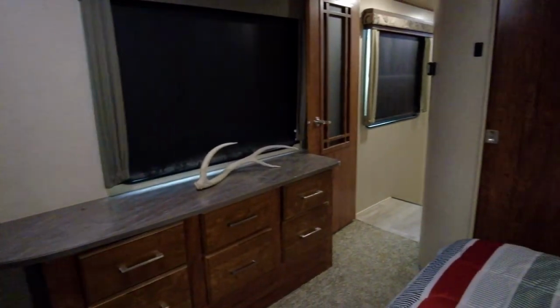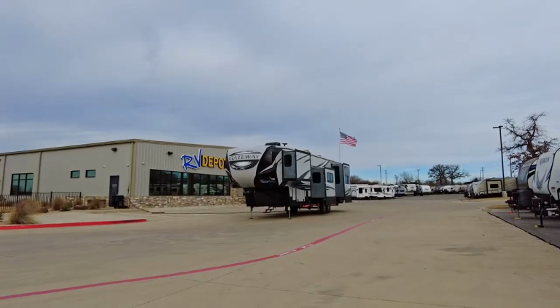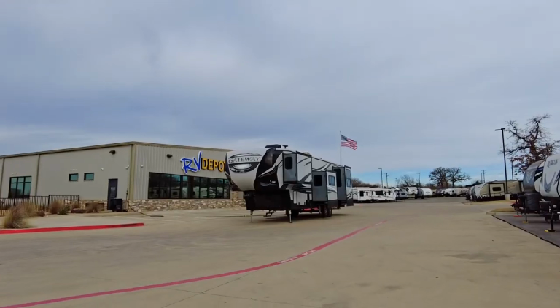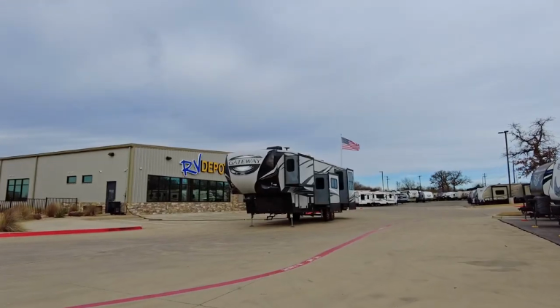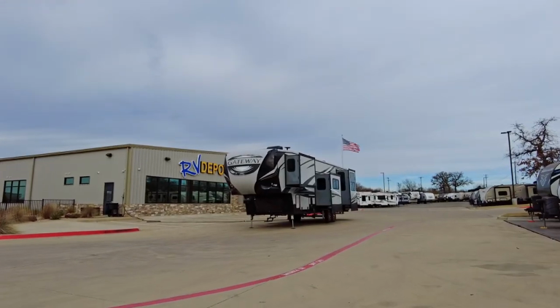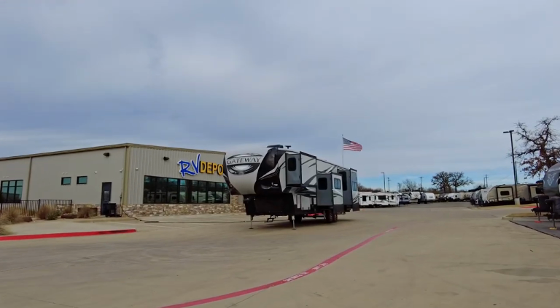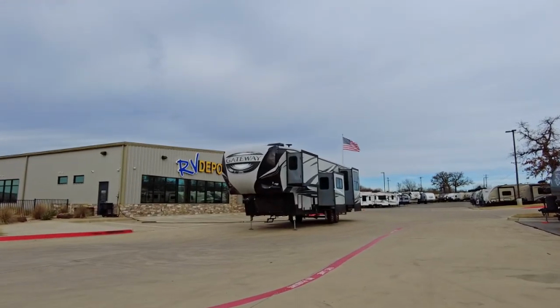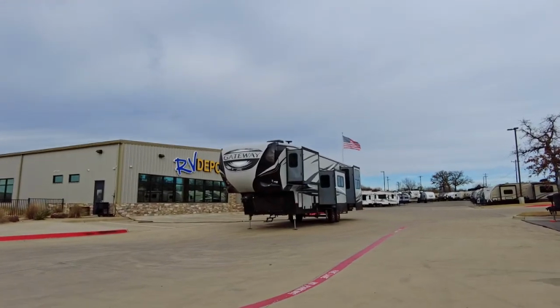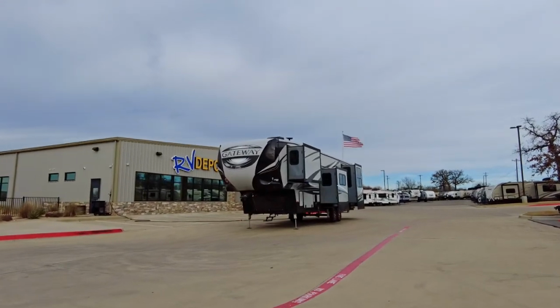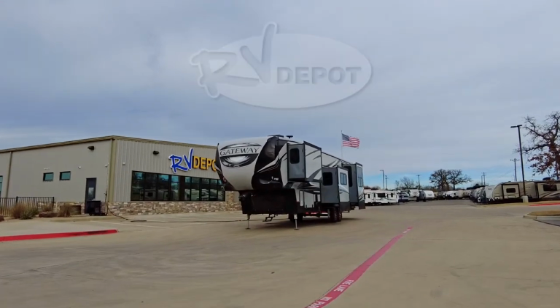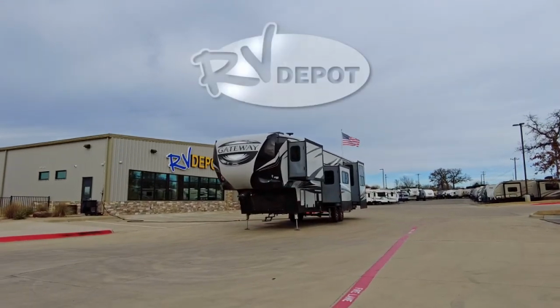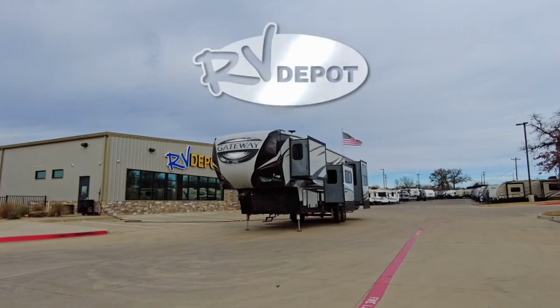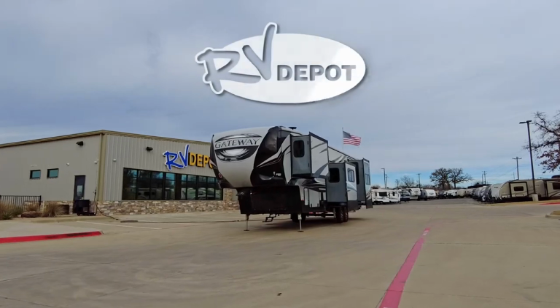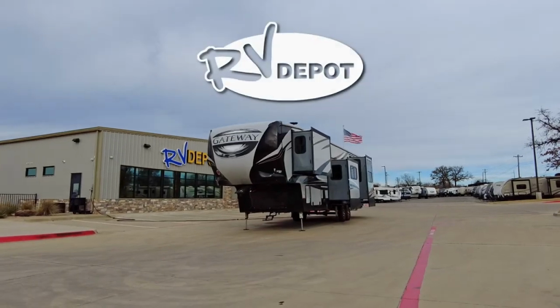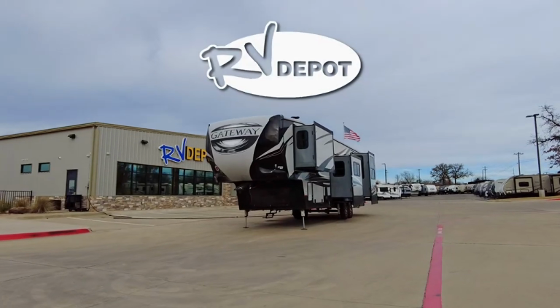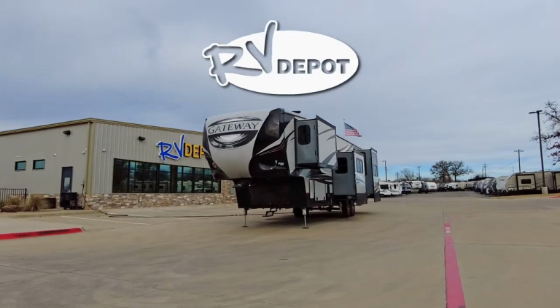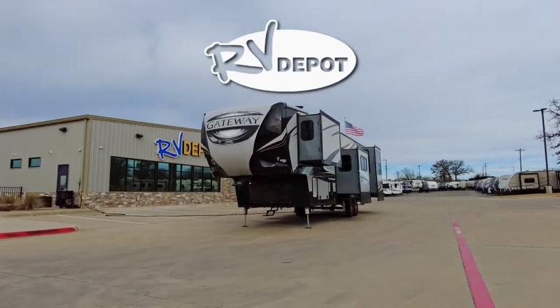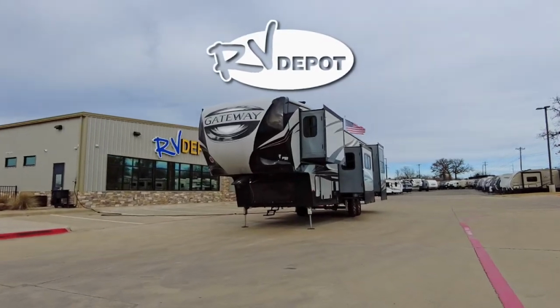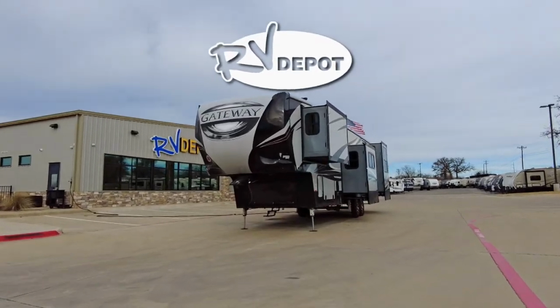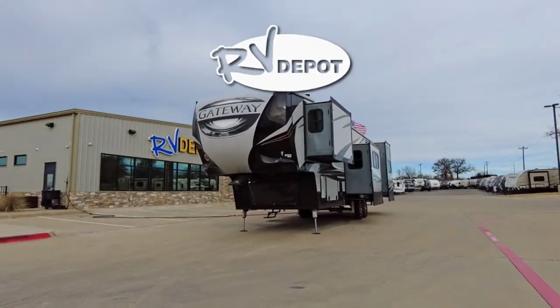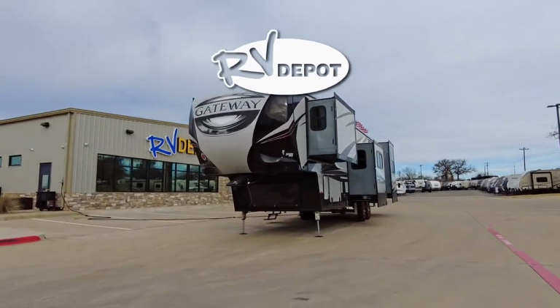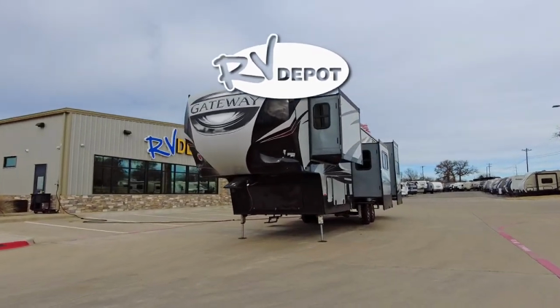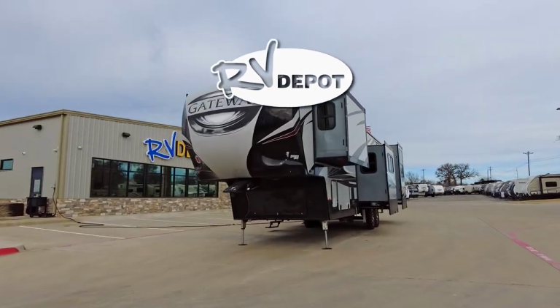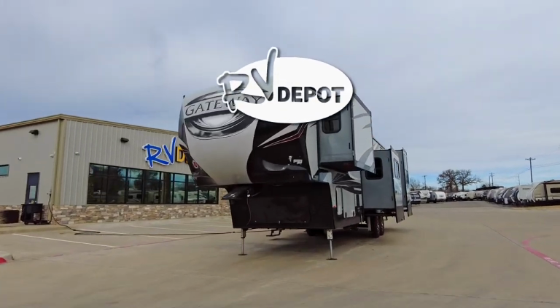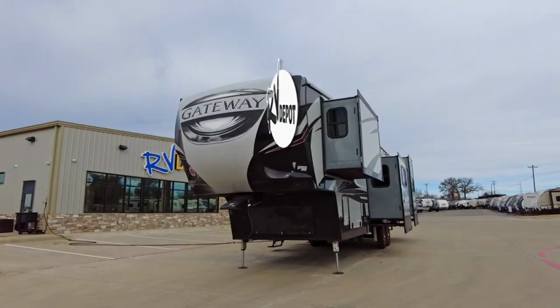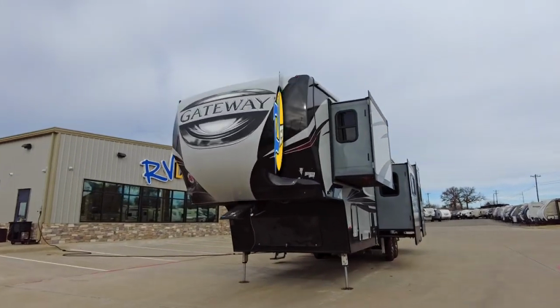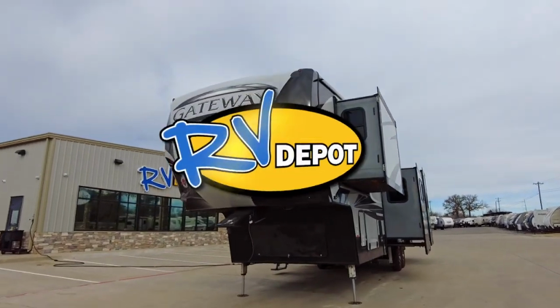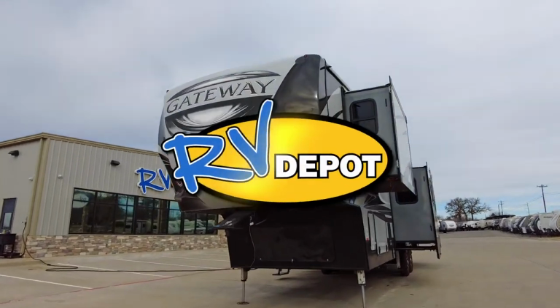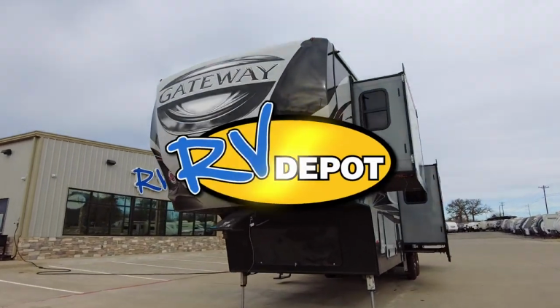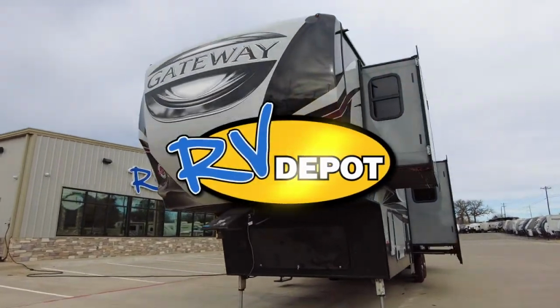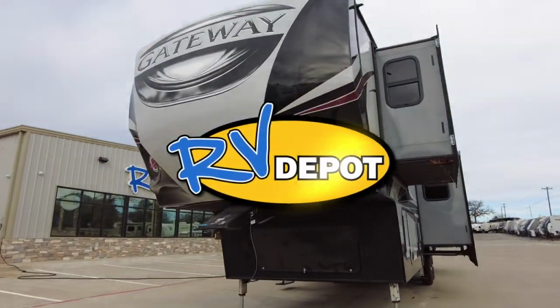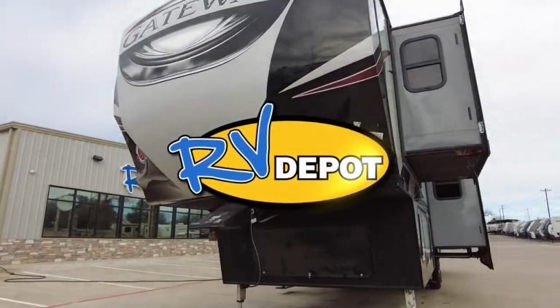Come see this and hundreds of other pre-owned recreational vehicles. Come check them out at RV Depot.